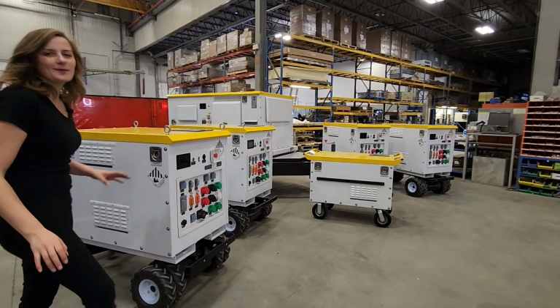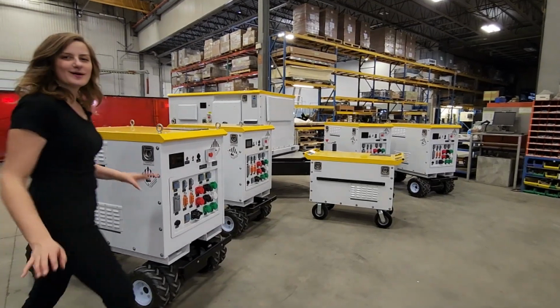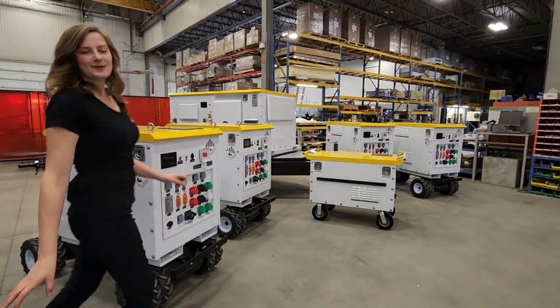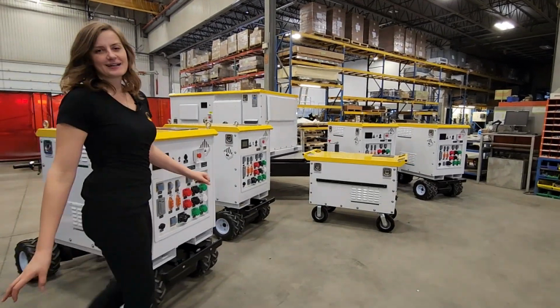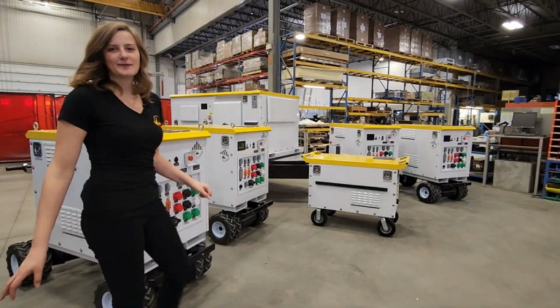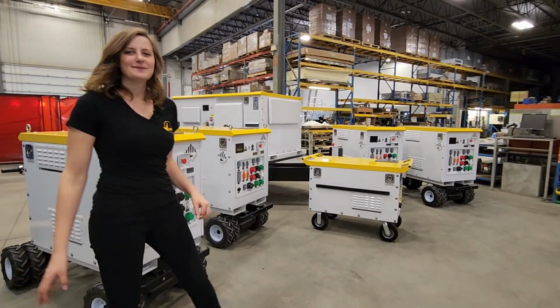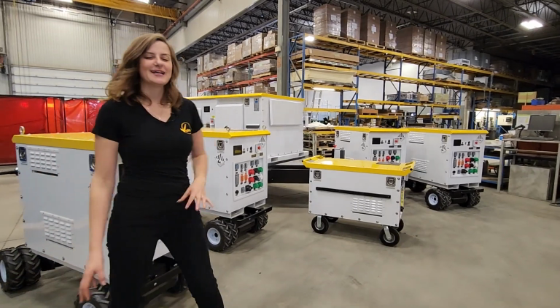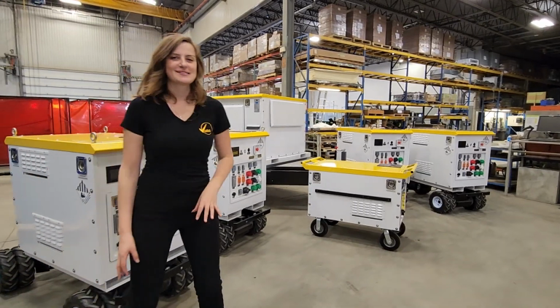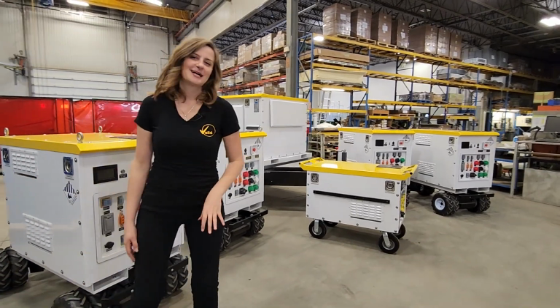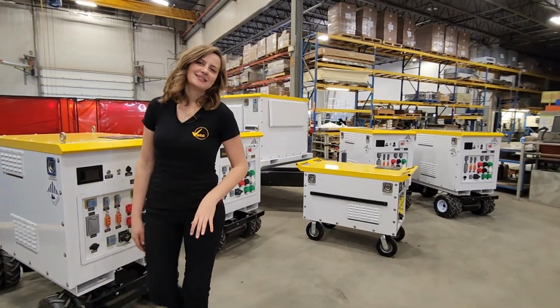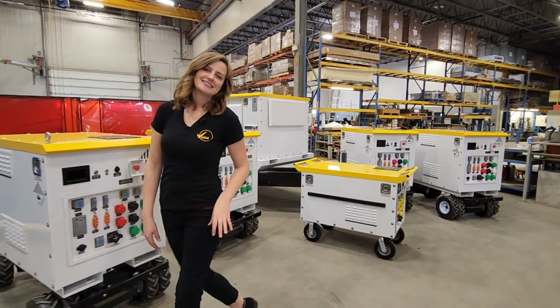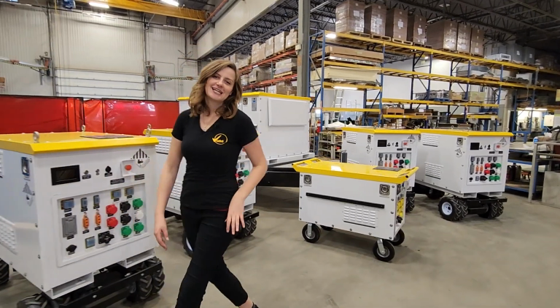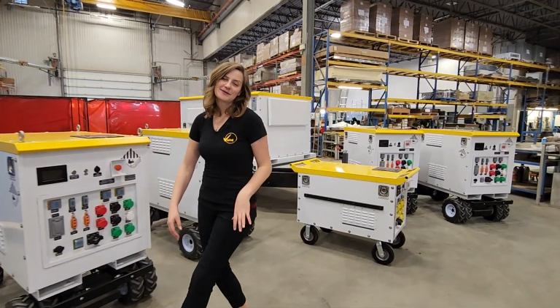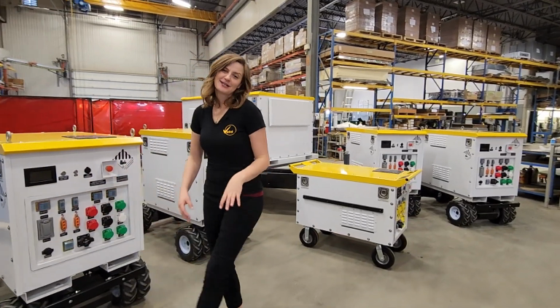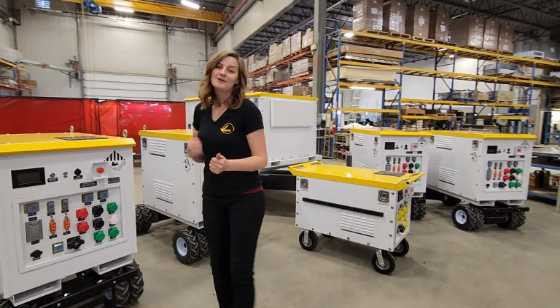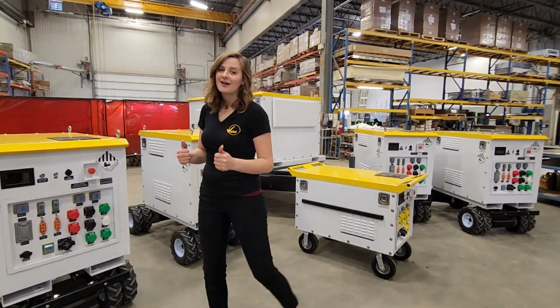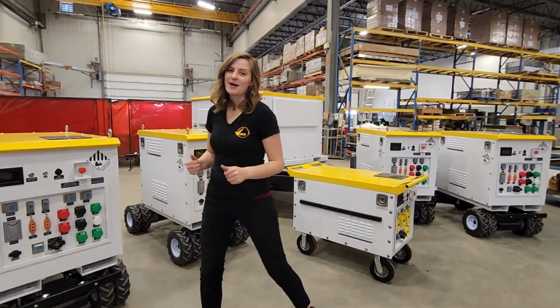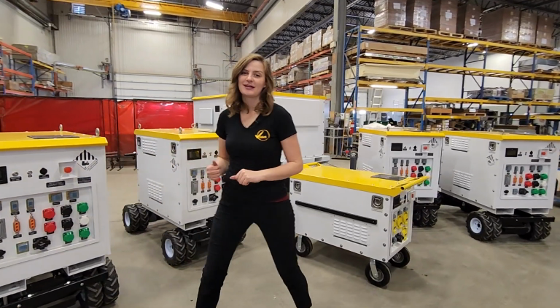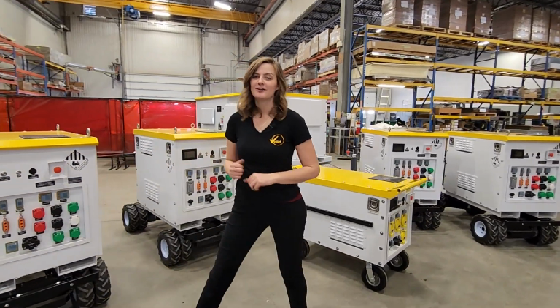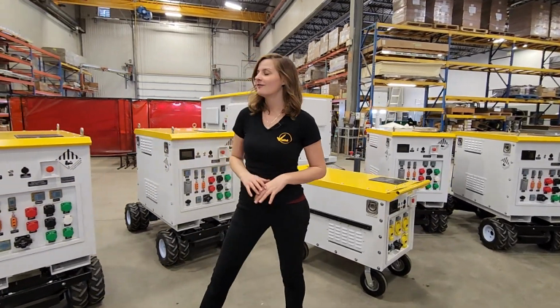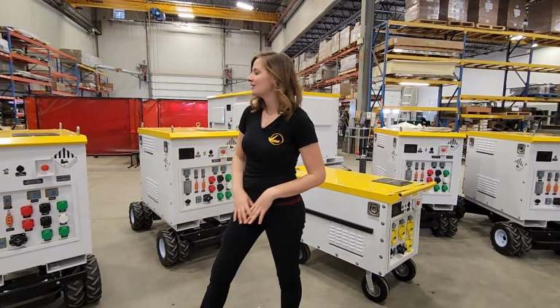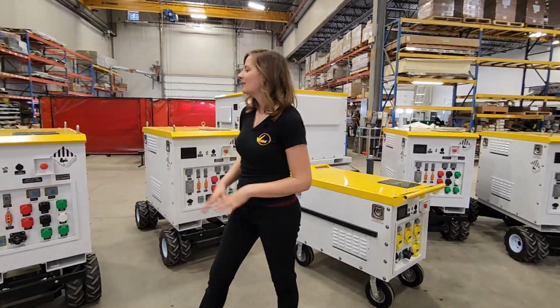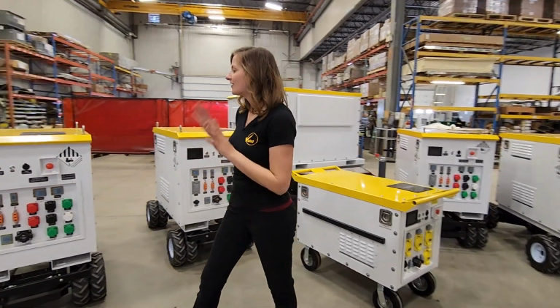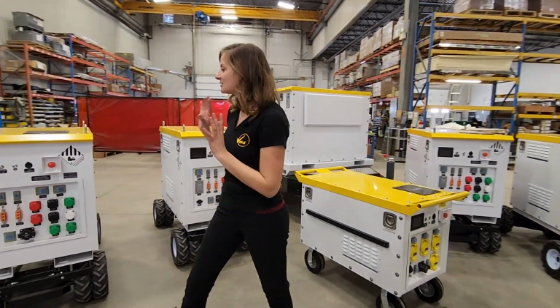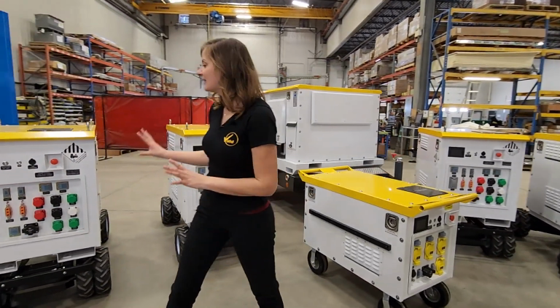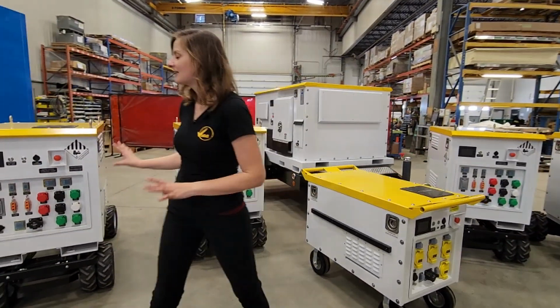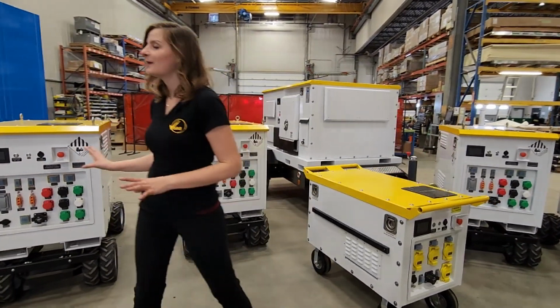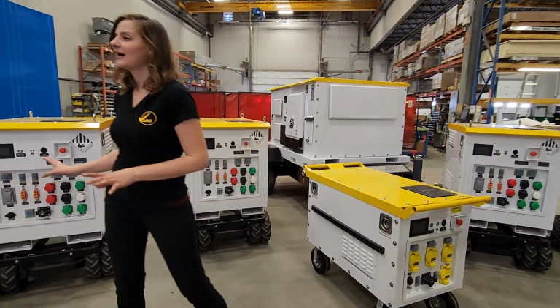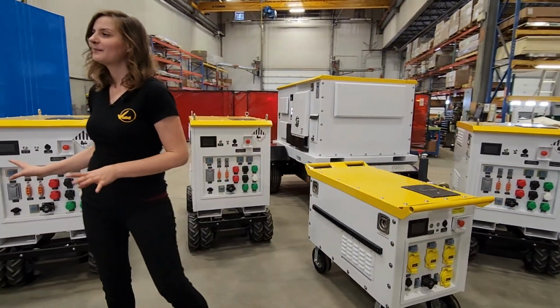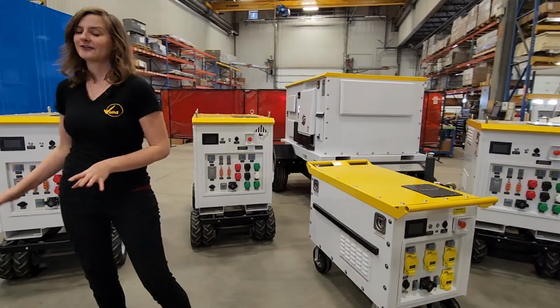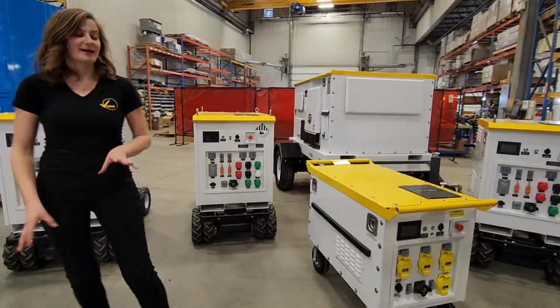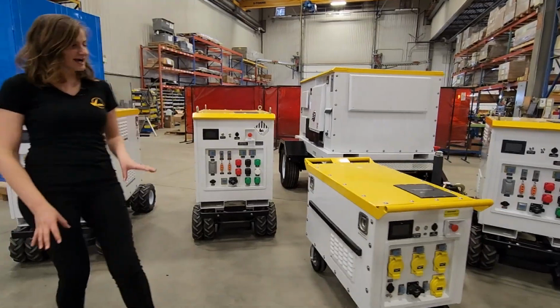Welcome back everyone. My name is Kamala. Today we're going to move on up and give an overview of our 20 kilowatt hour battery pack.